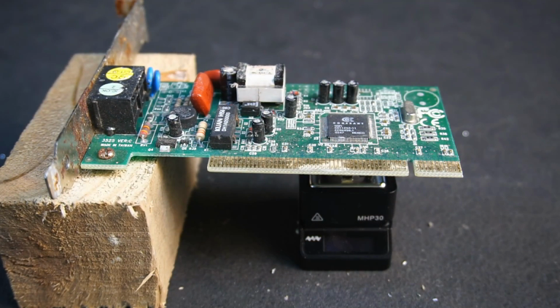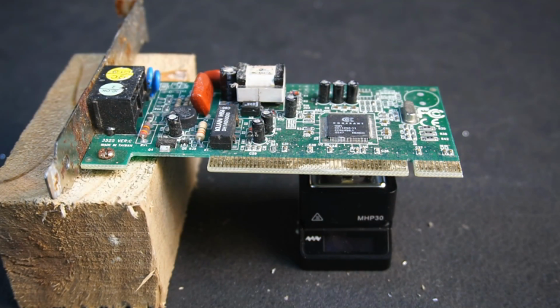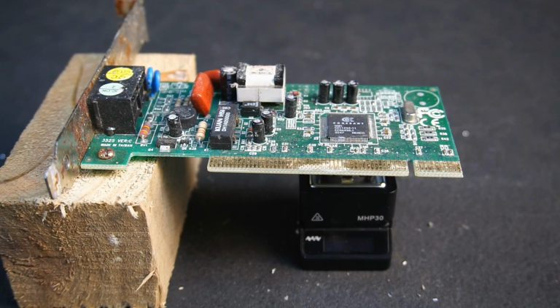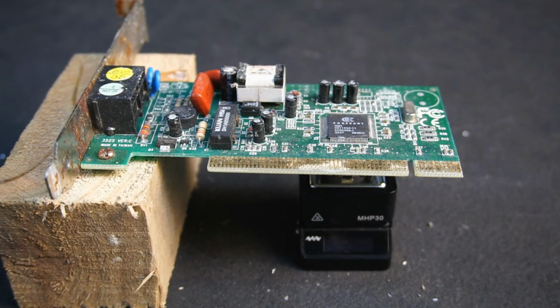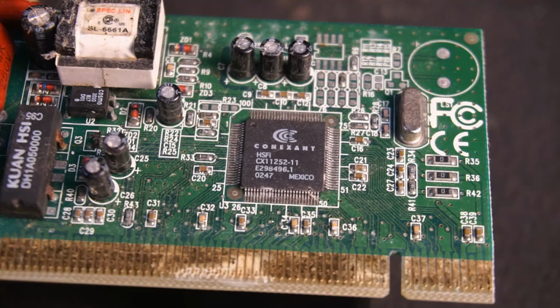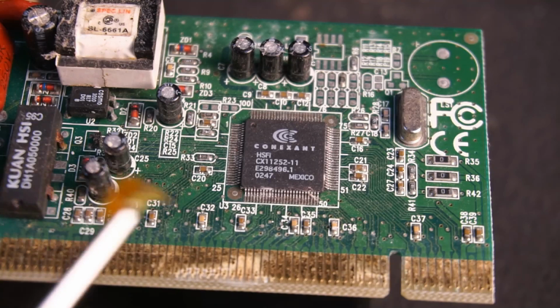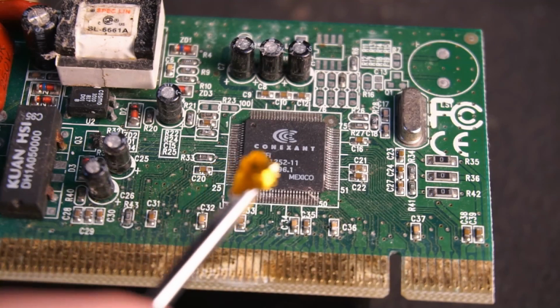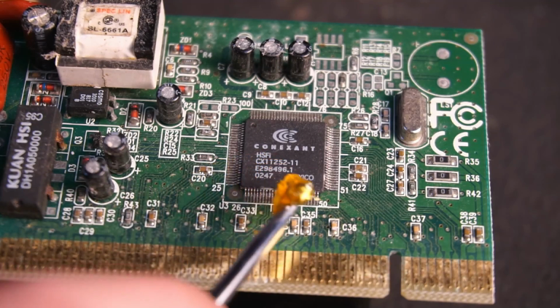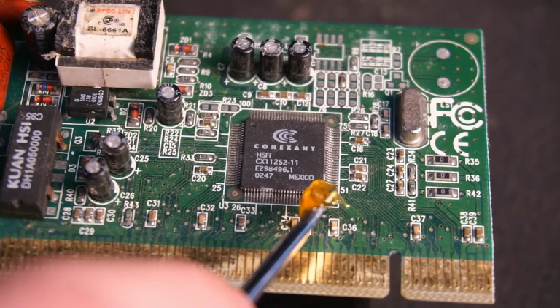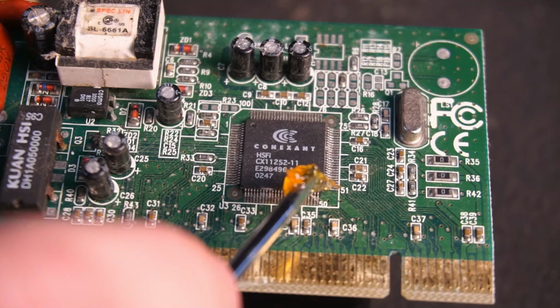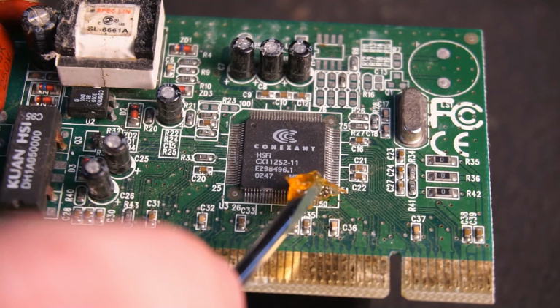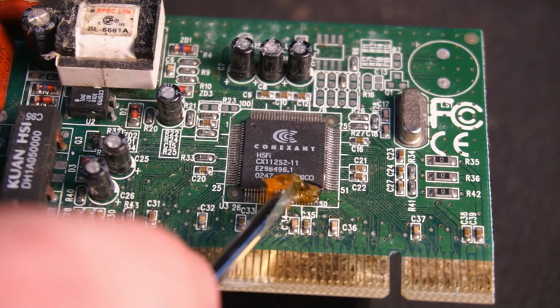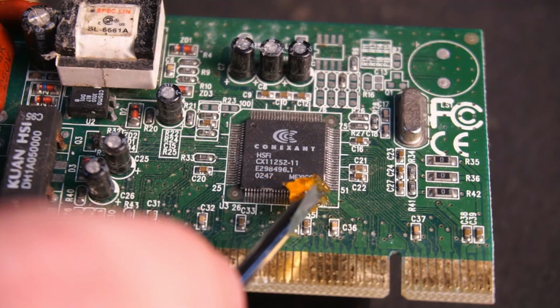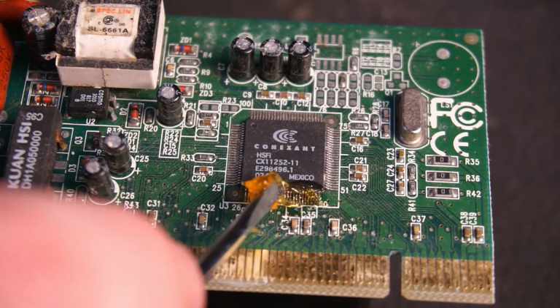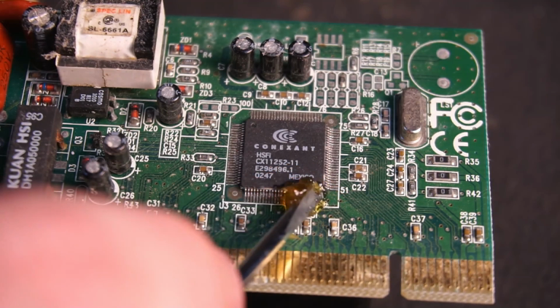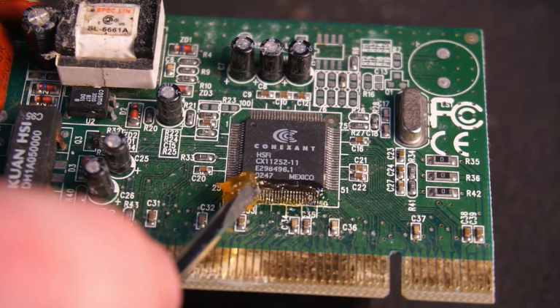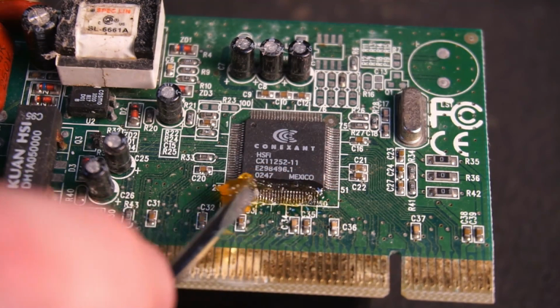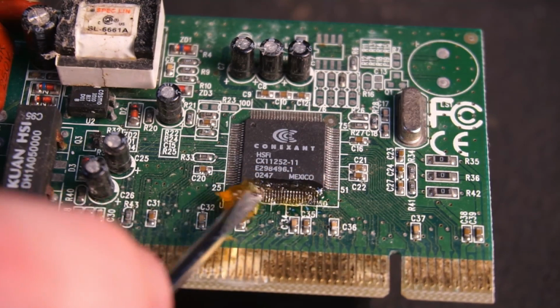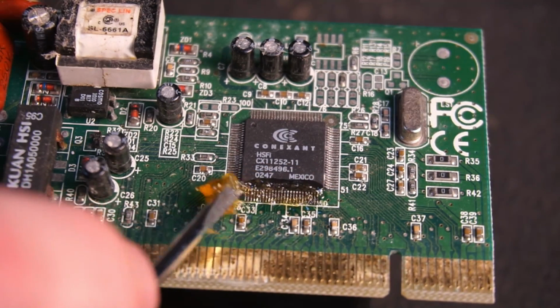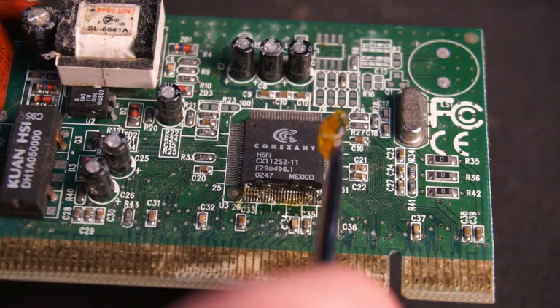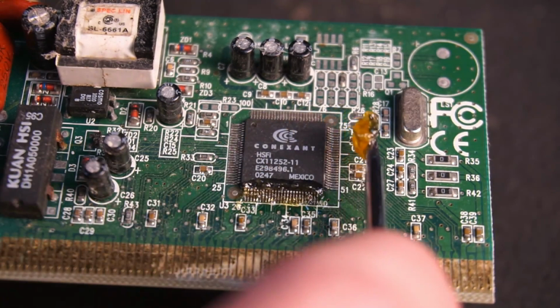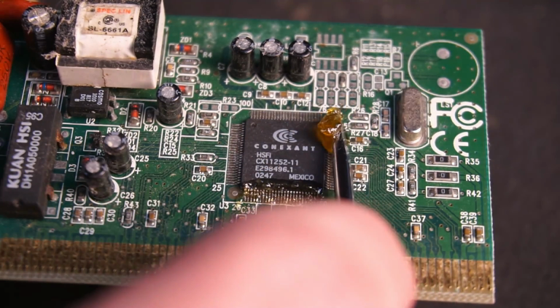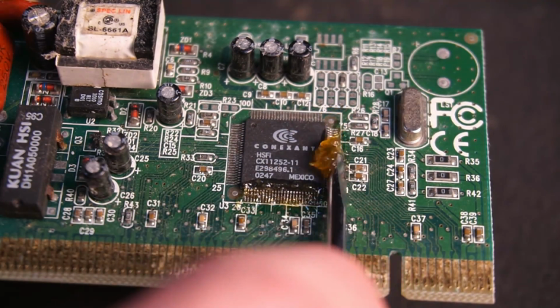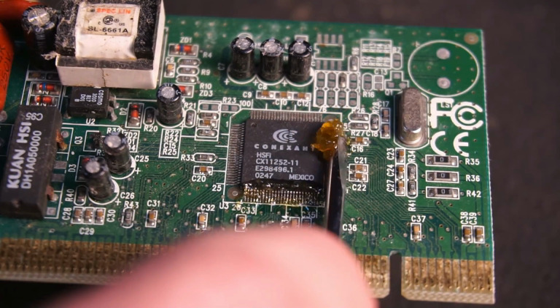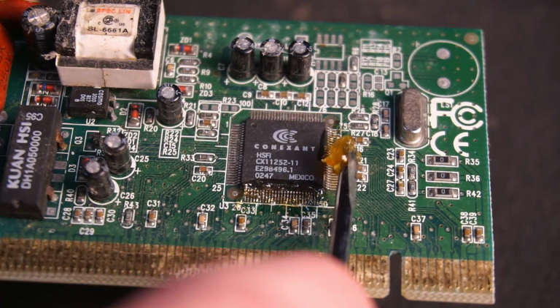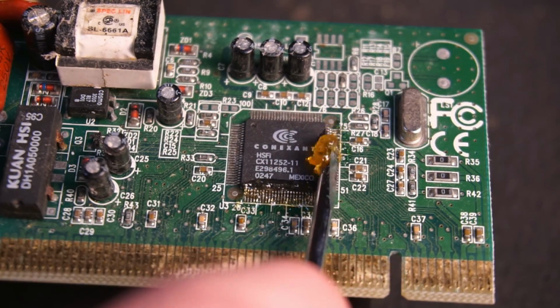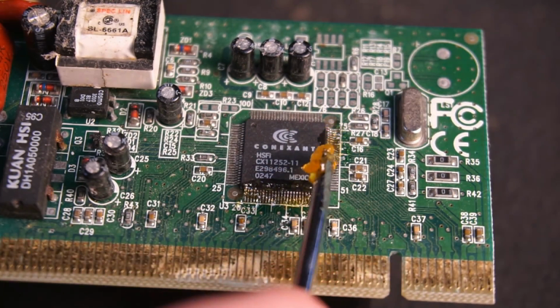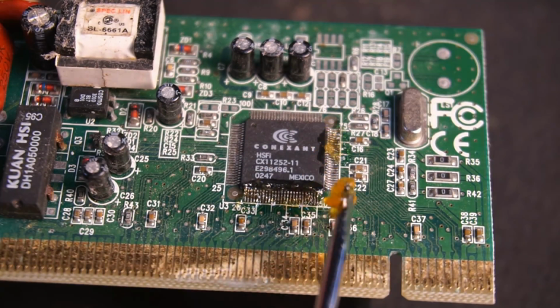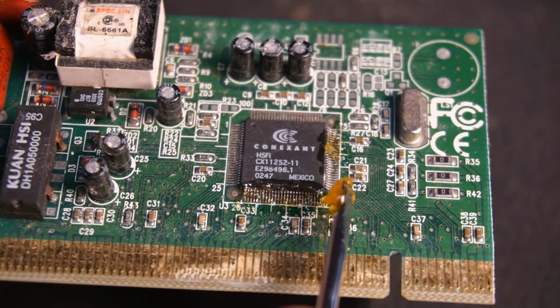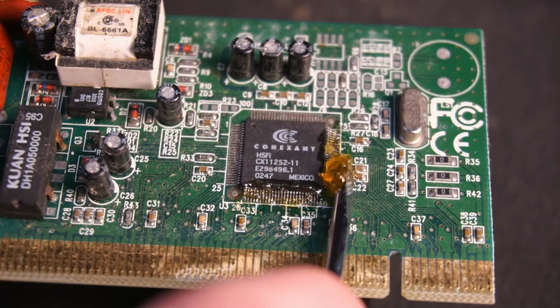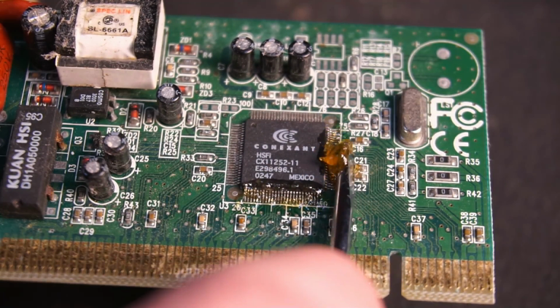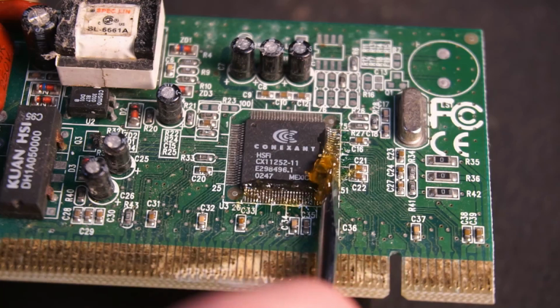For the sake of experimenting, I applied flux to the joints to see what it would be like to do reflow work with this hot plate.